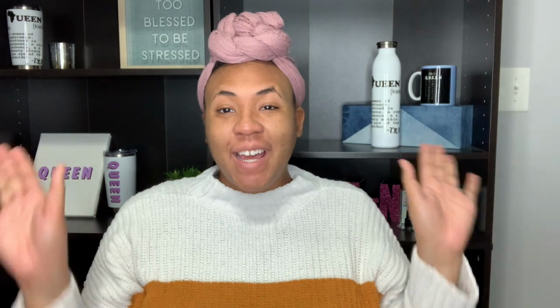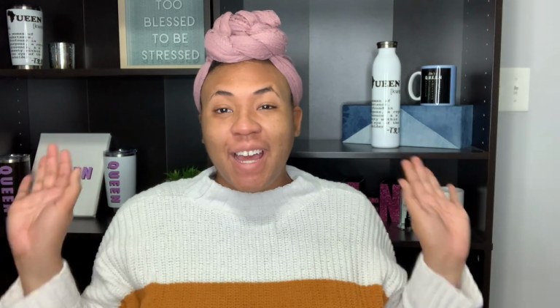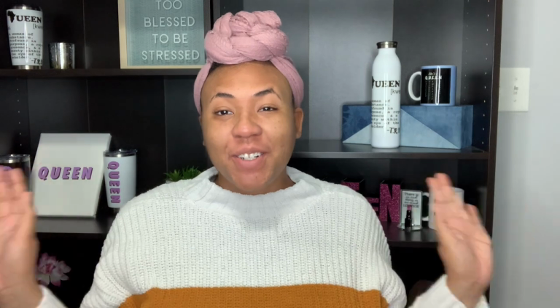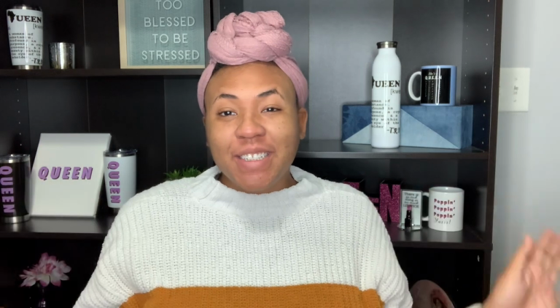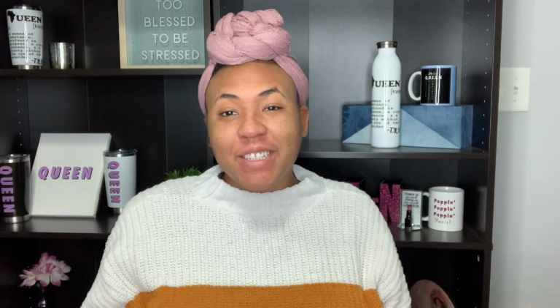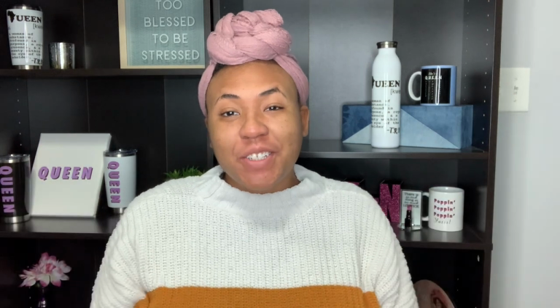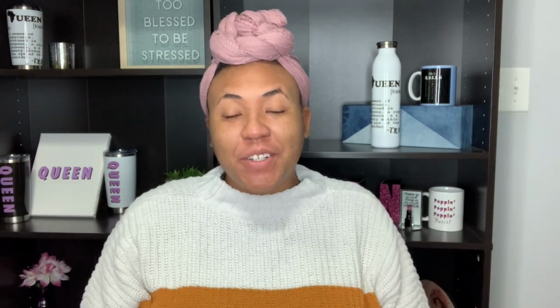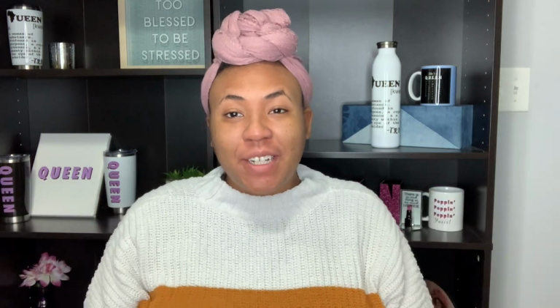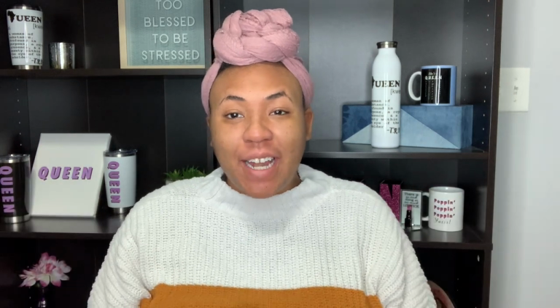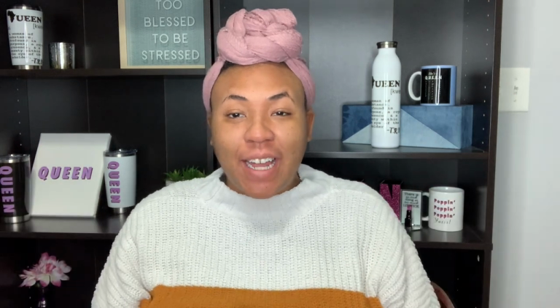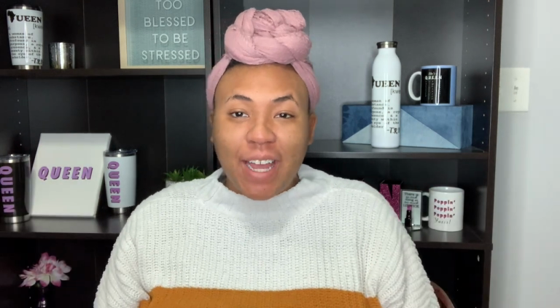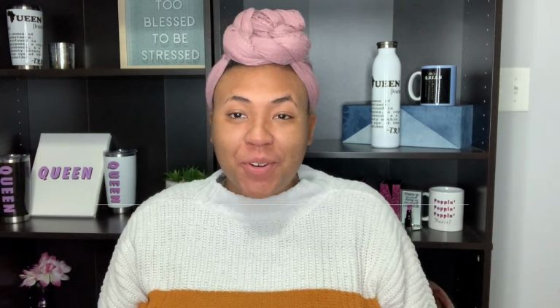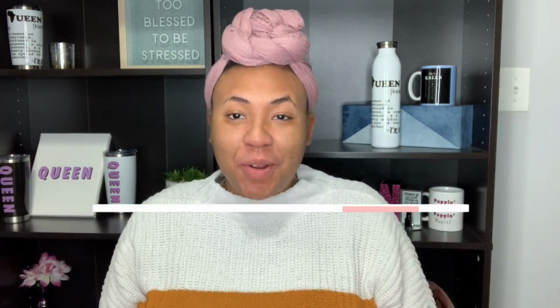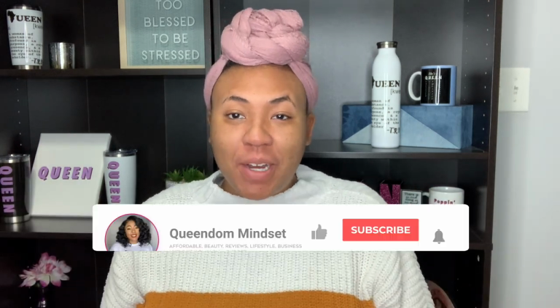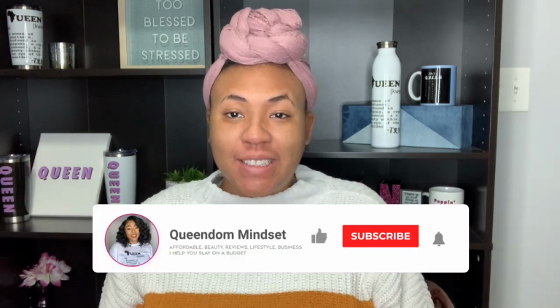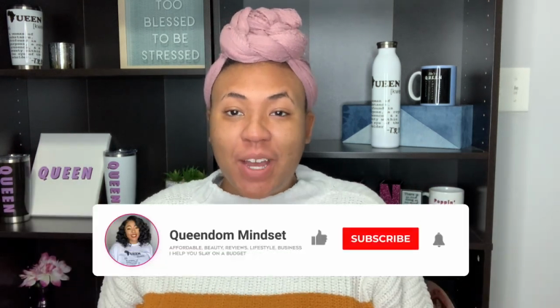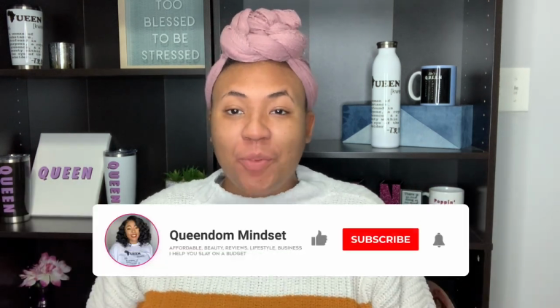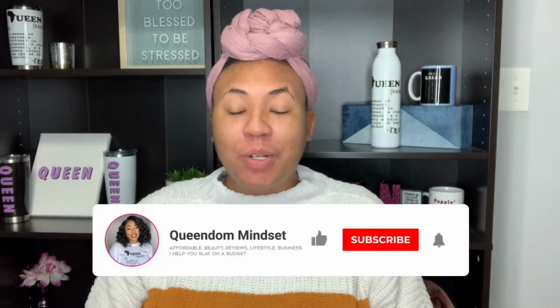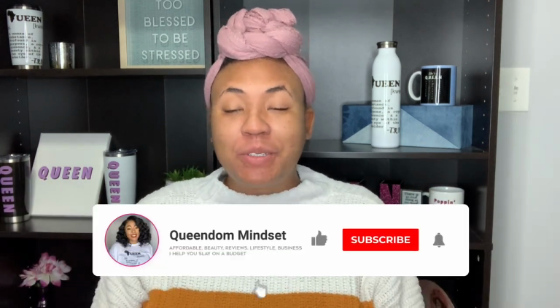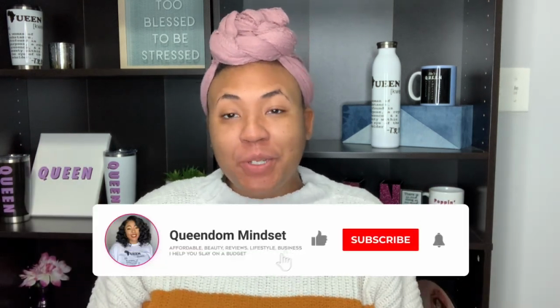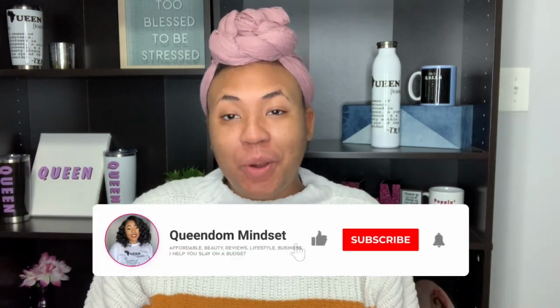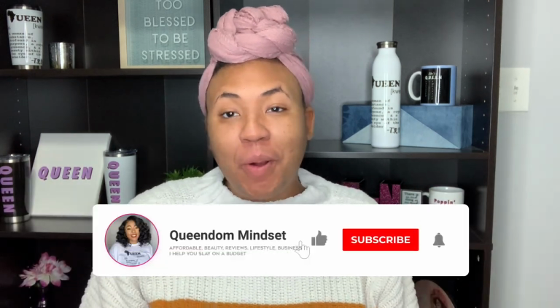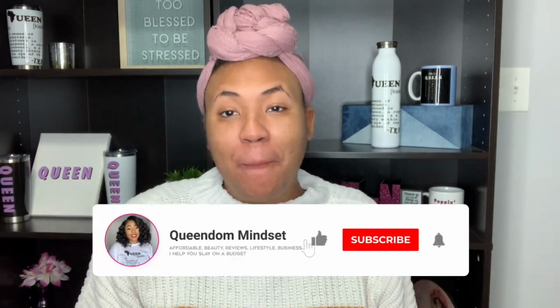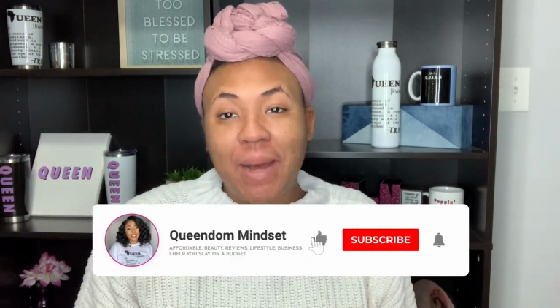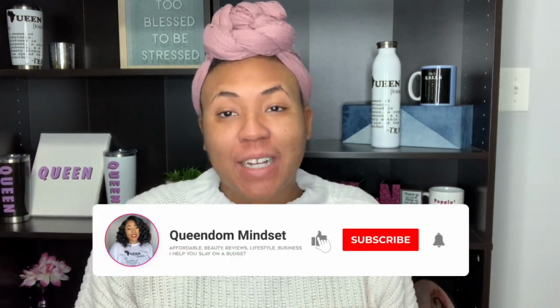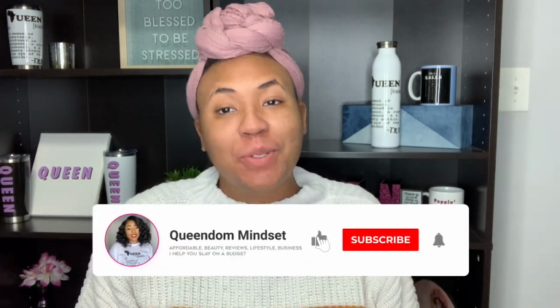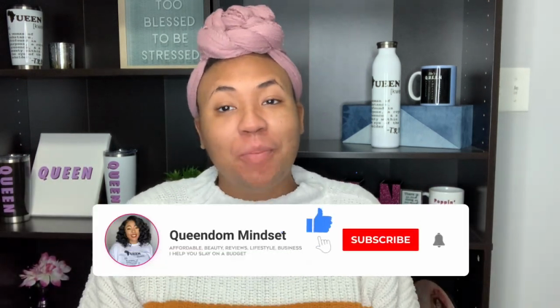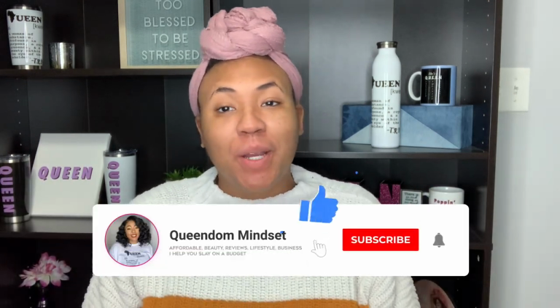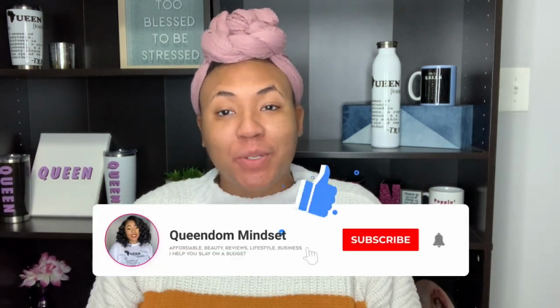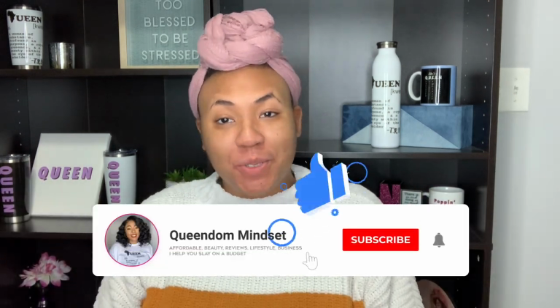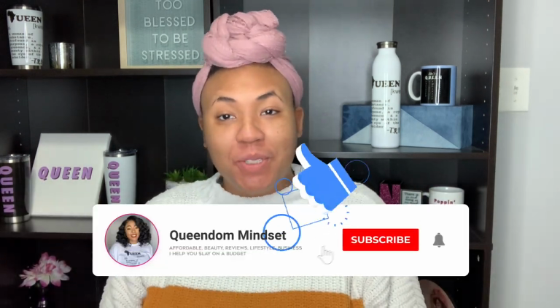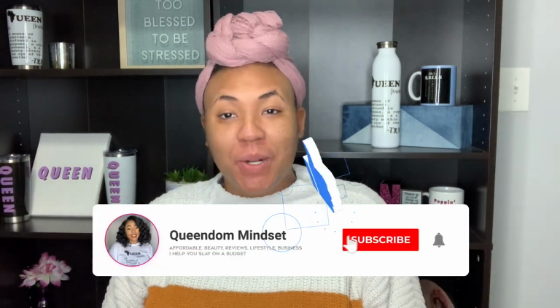Hey queens, it's your girl Needy, aka Queen of Mindset, and welcome back to my YouTube channel.